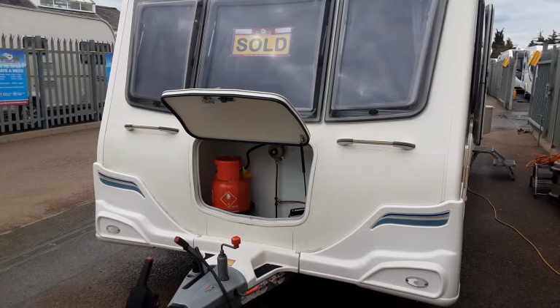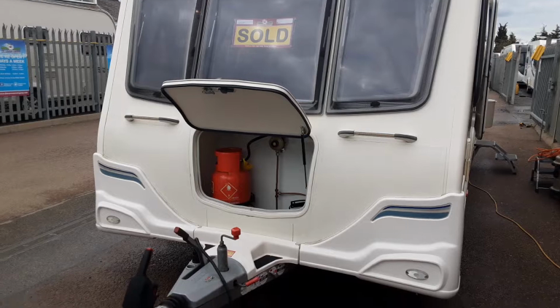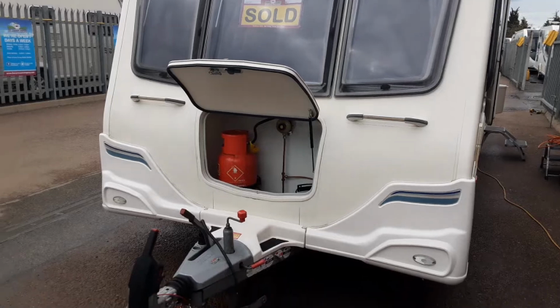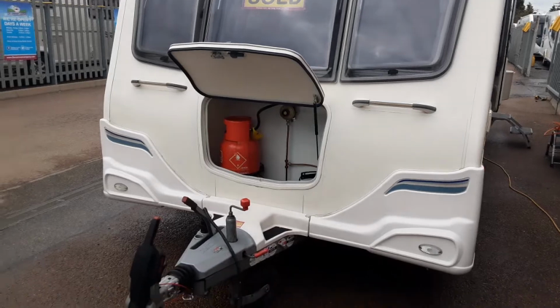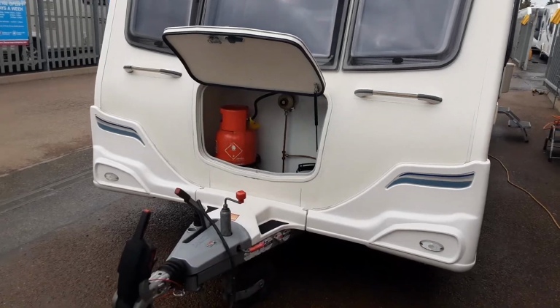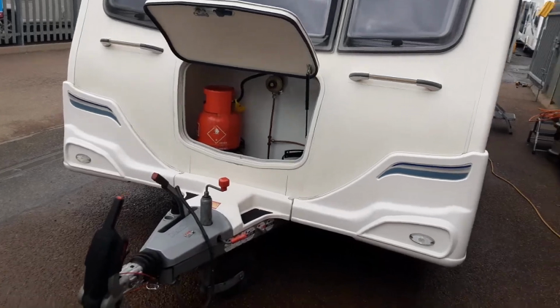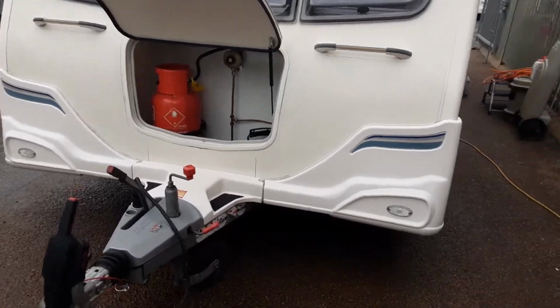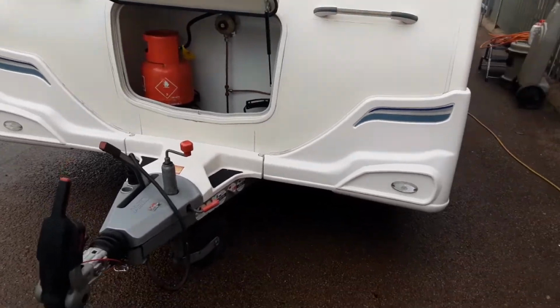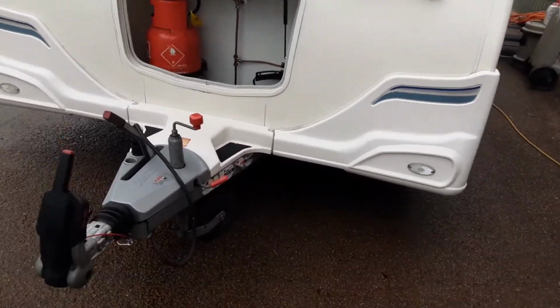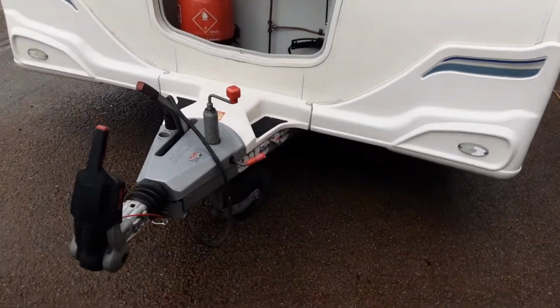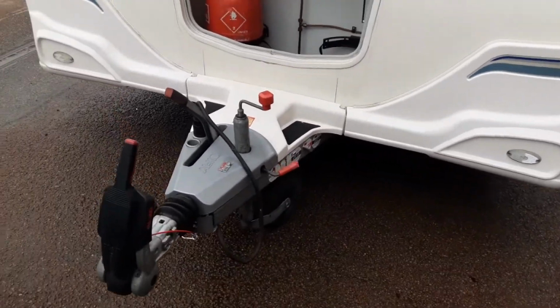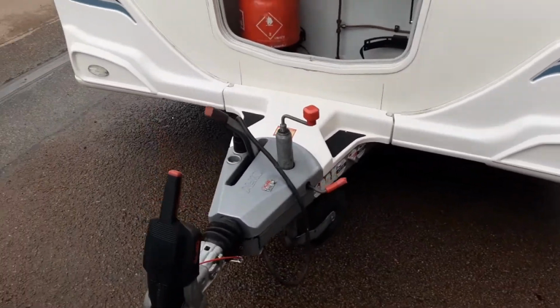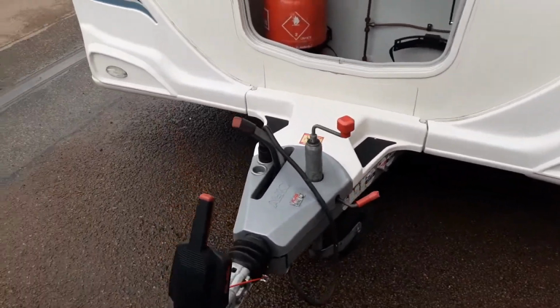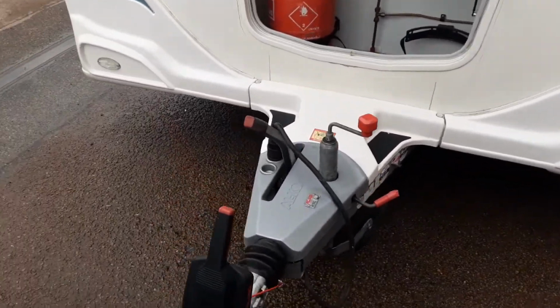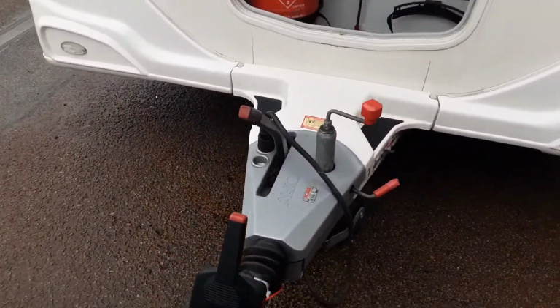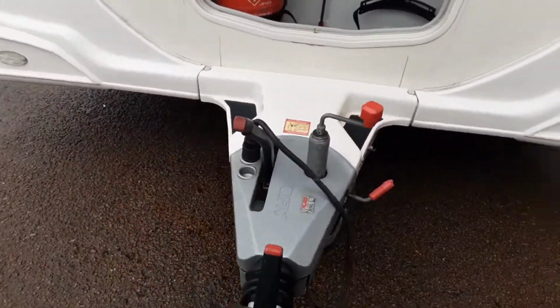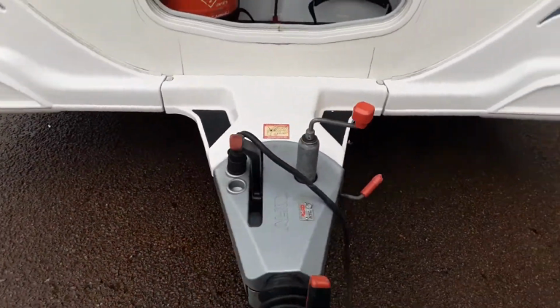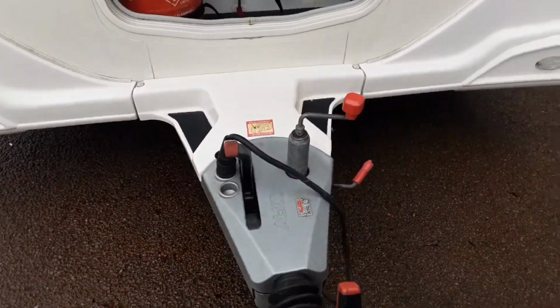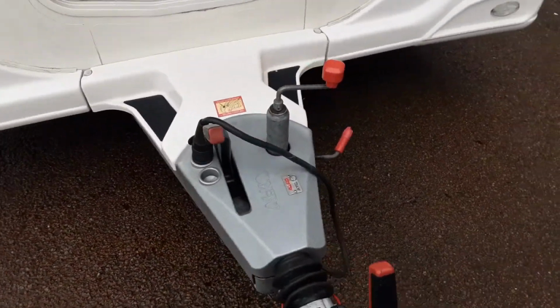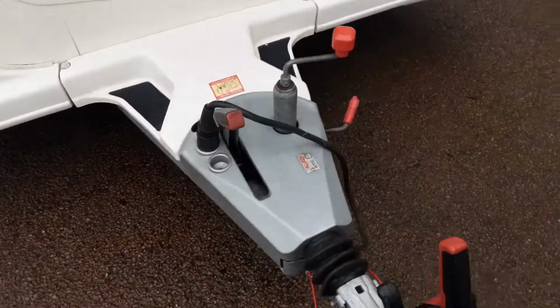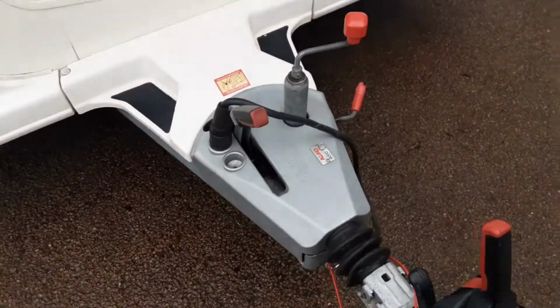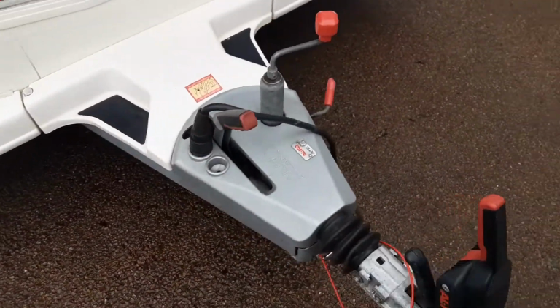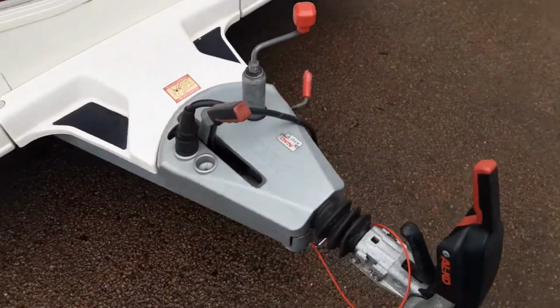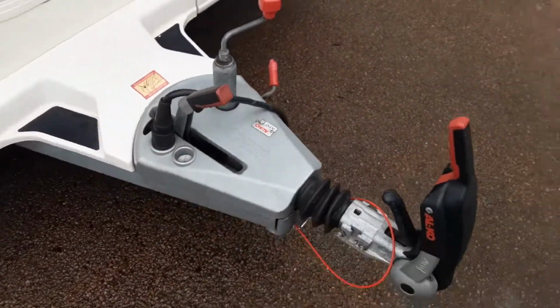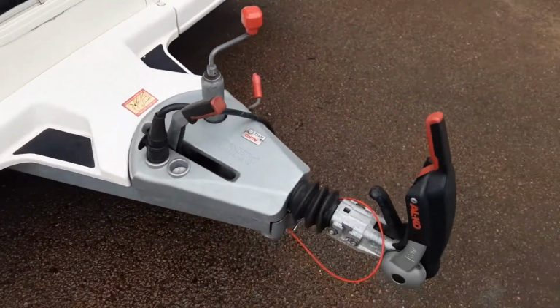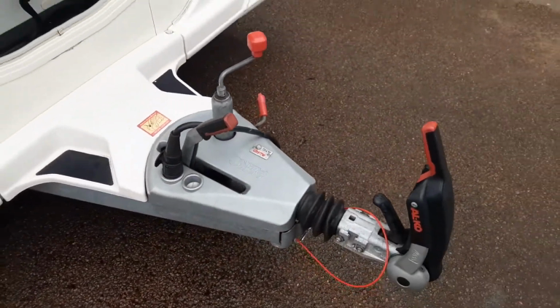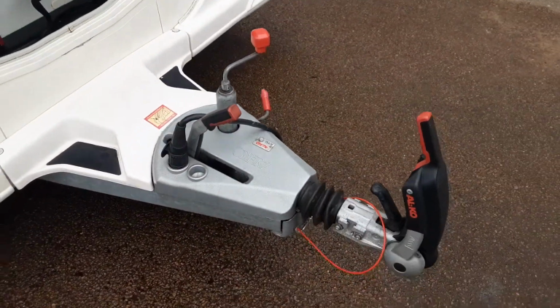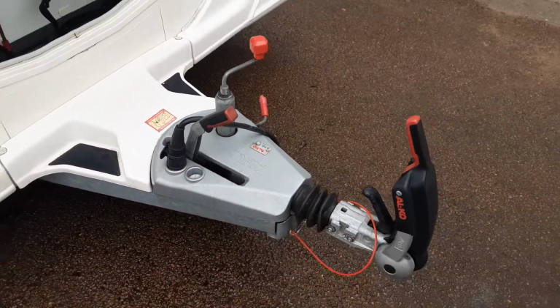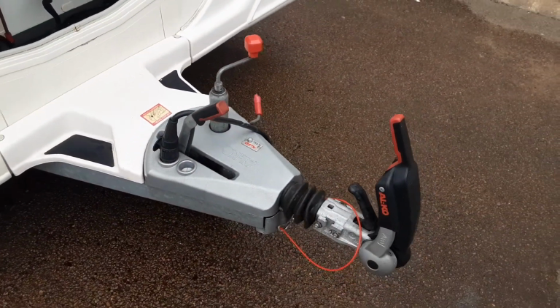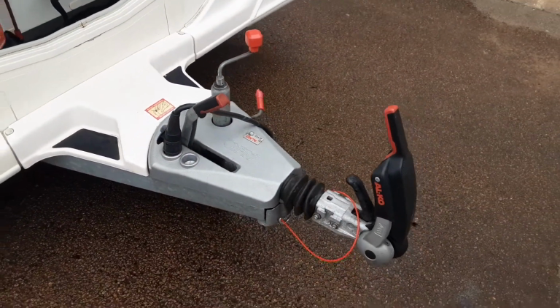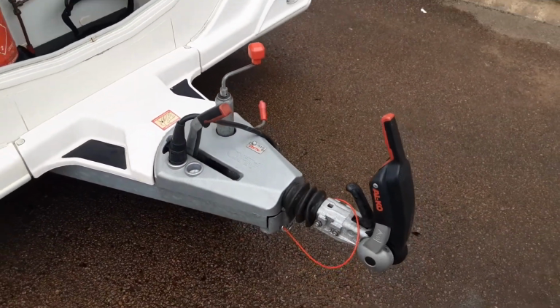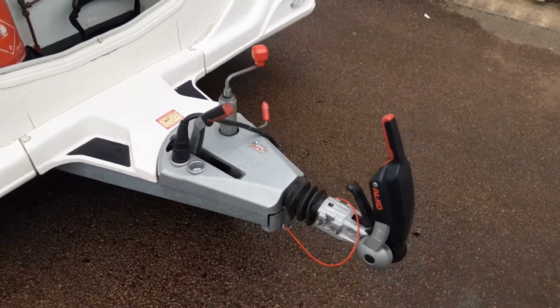This is a Bailey Pegasus Ancona. I'm going to take you around the van and show you how it operates. At the front of the van you've got your jockey wheel, hitch and handbrake.